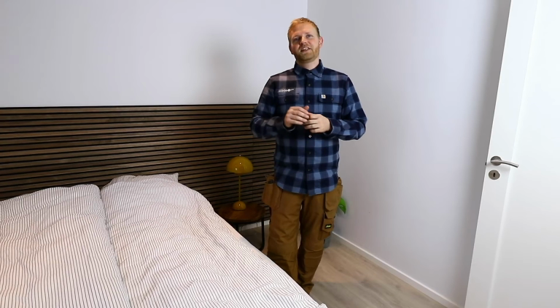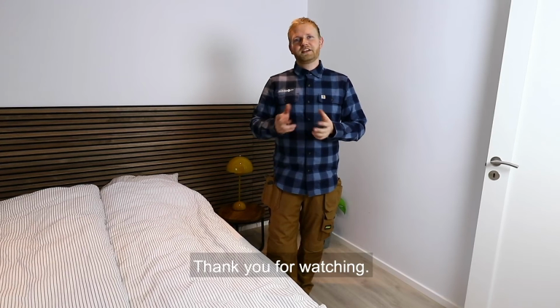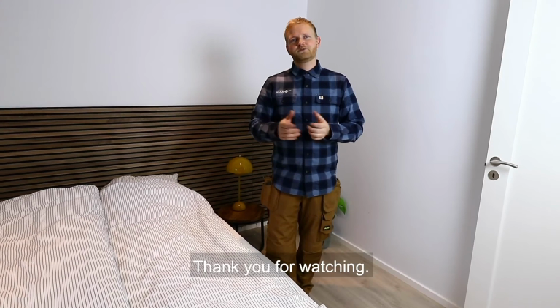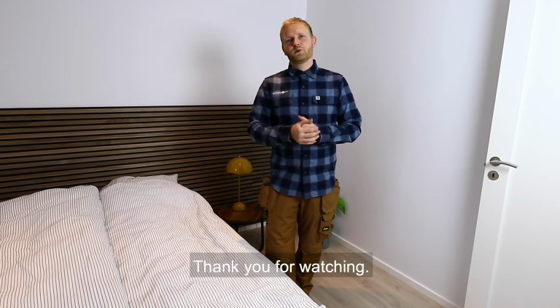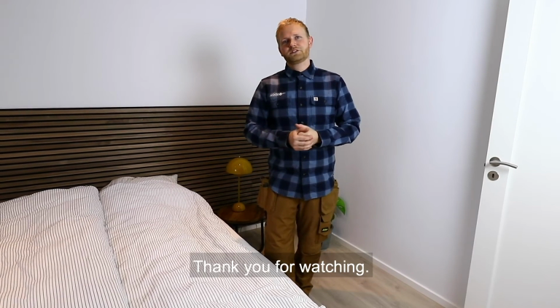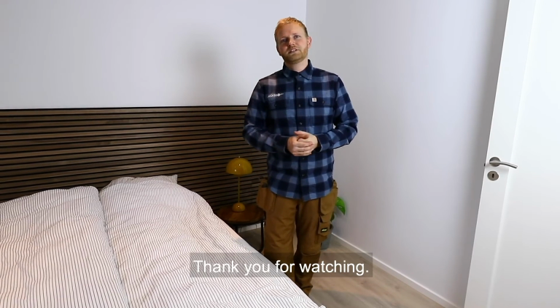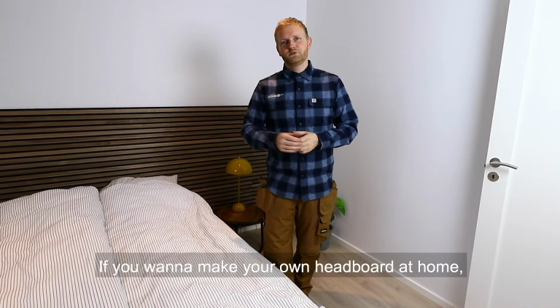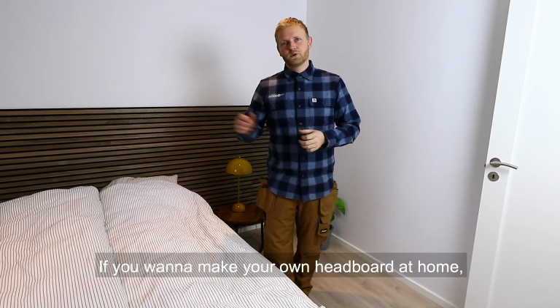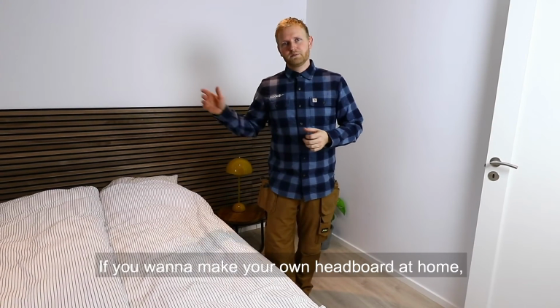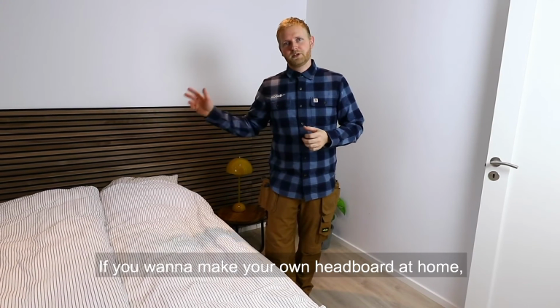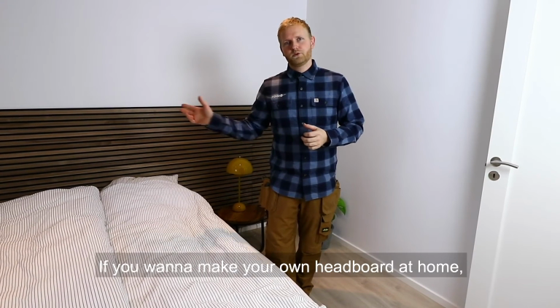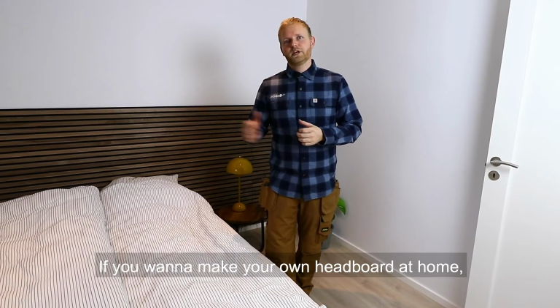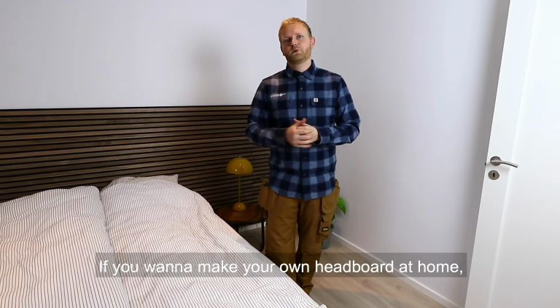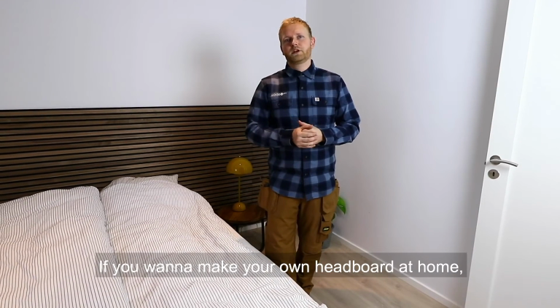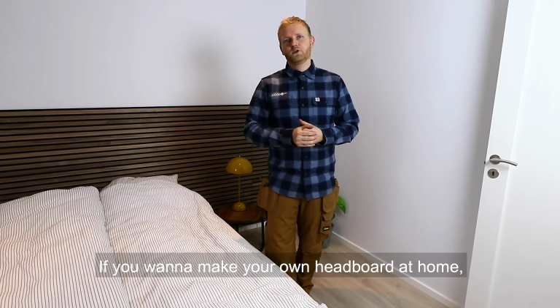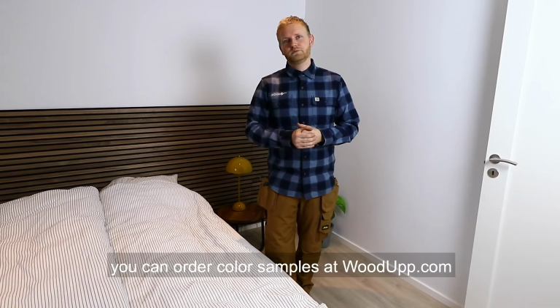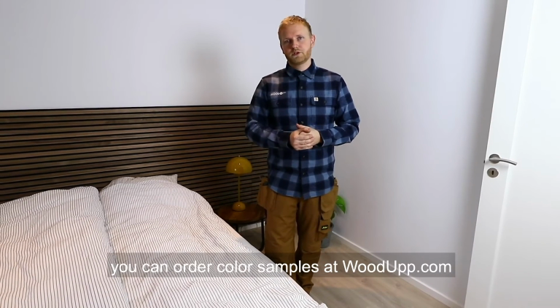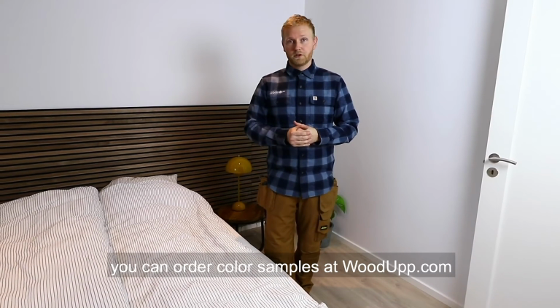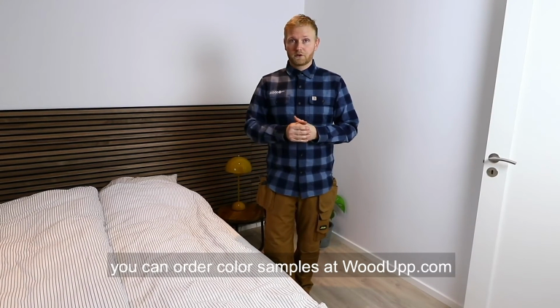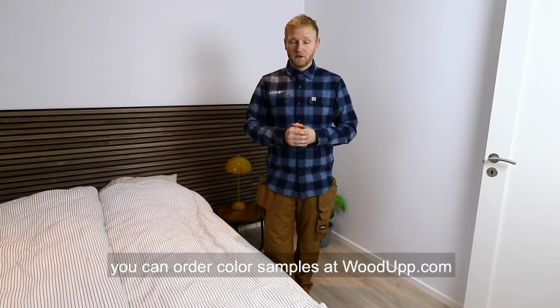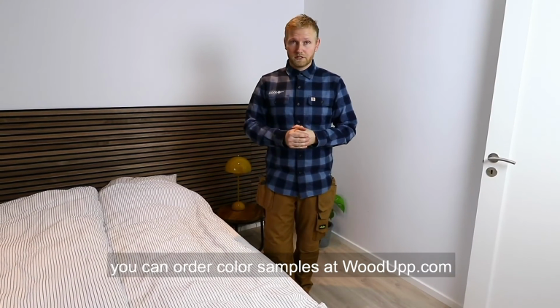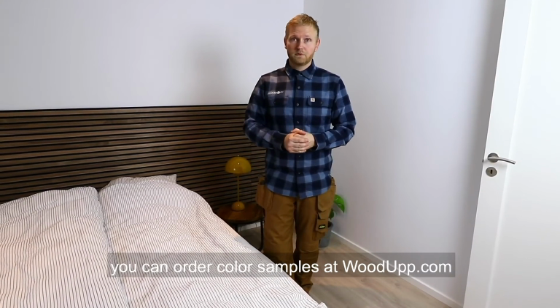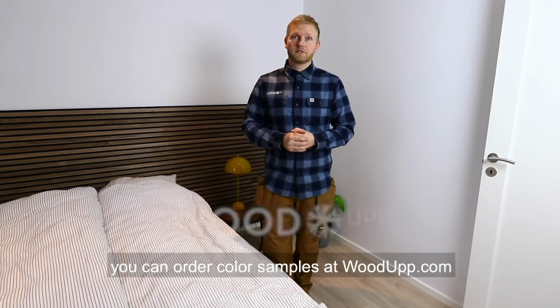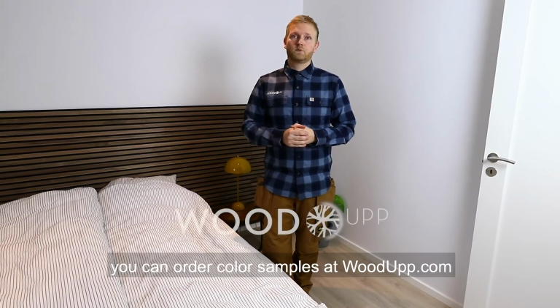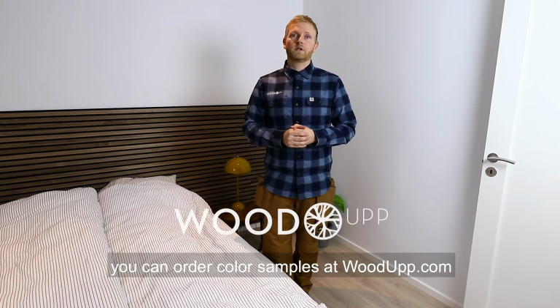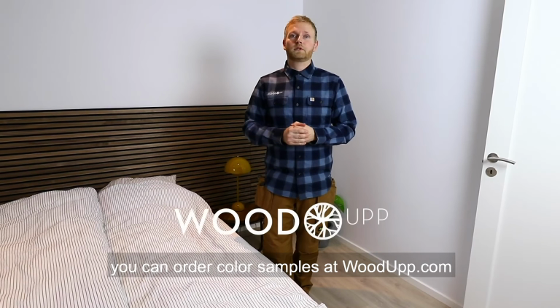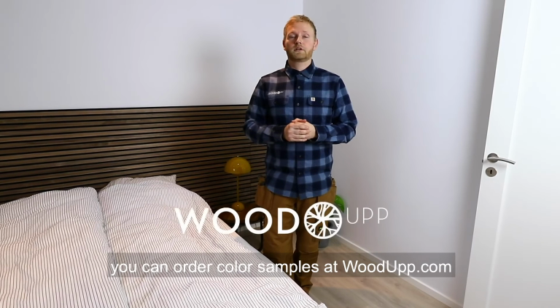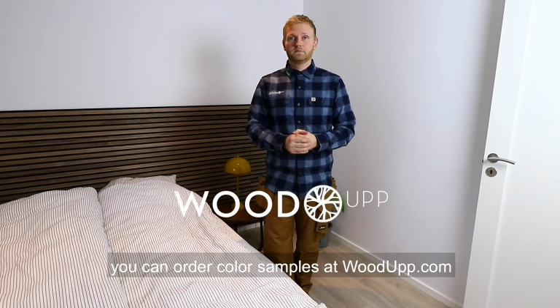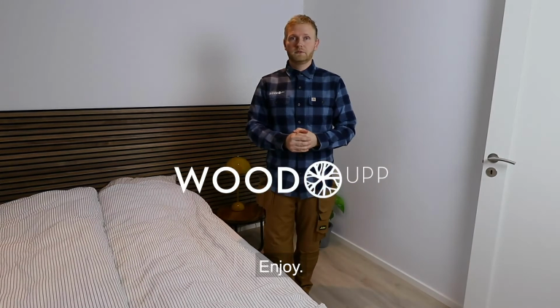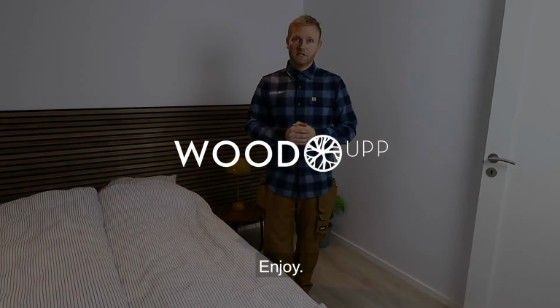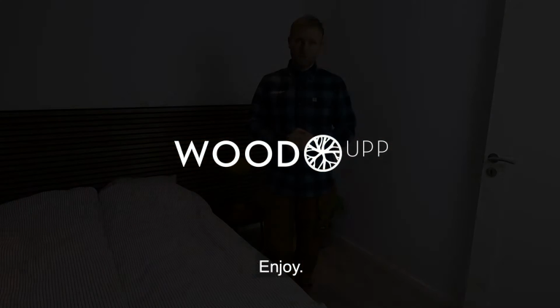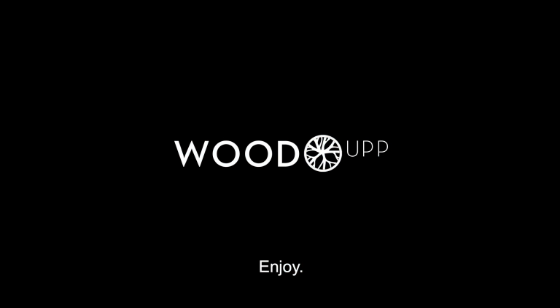Thank you for watching. If you want to make your own headboard at home, you can order color samples at woodupp.com. Enjoy!